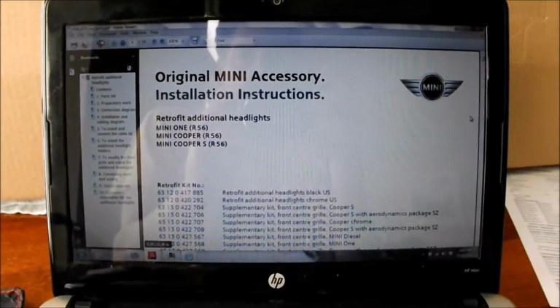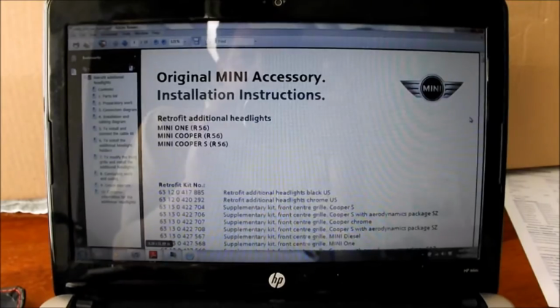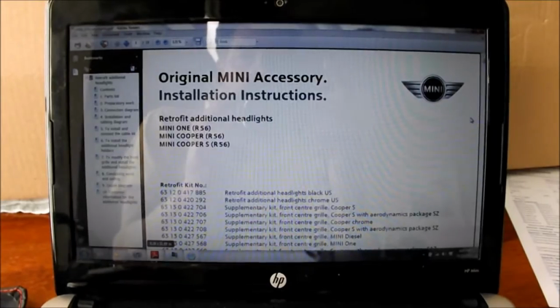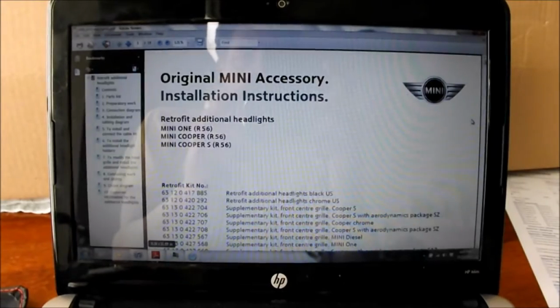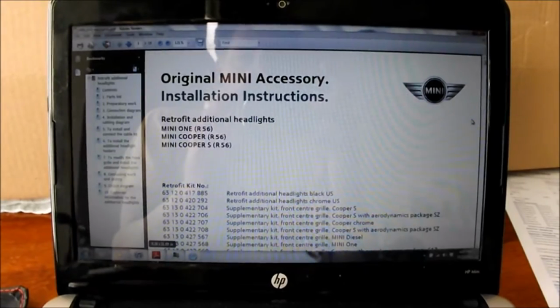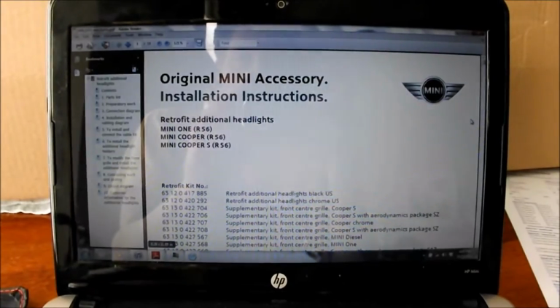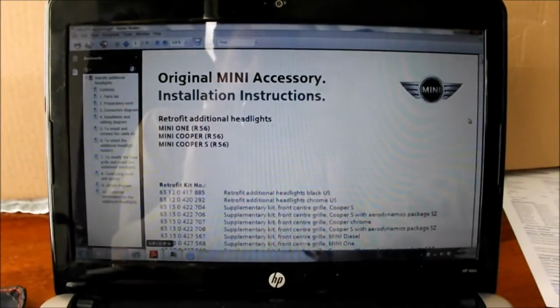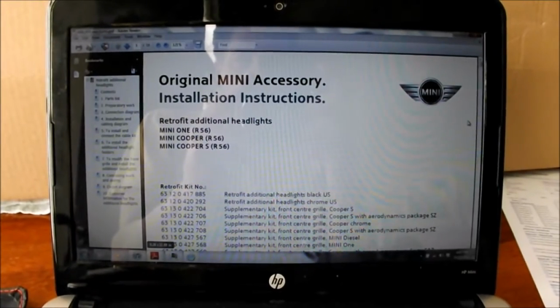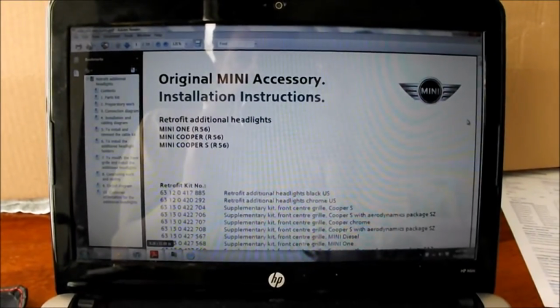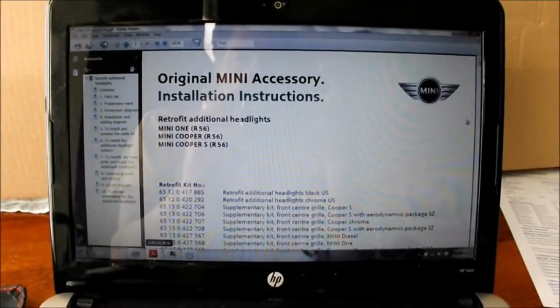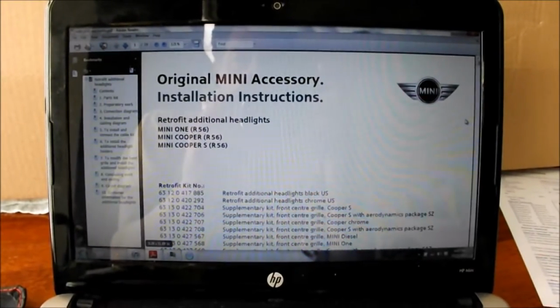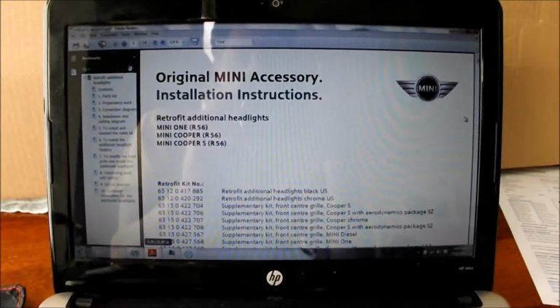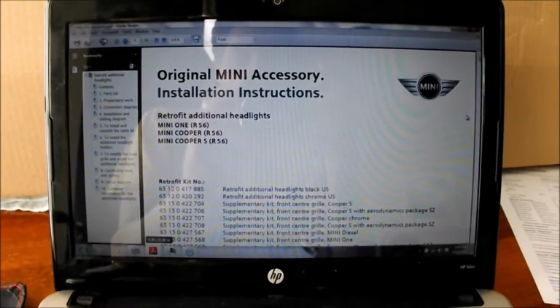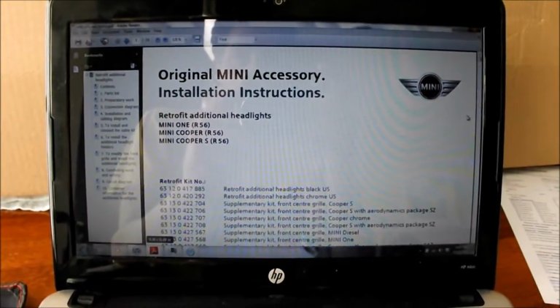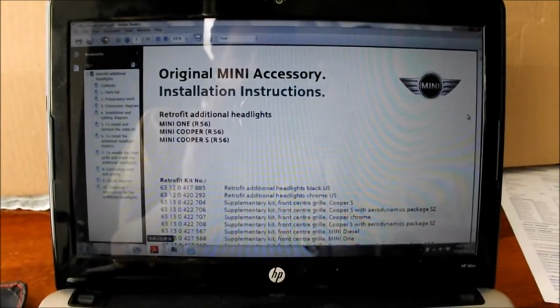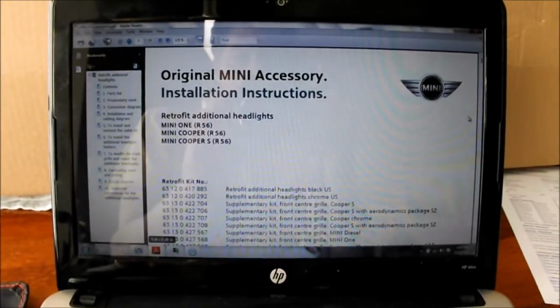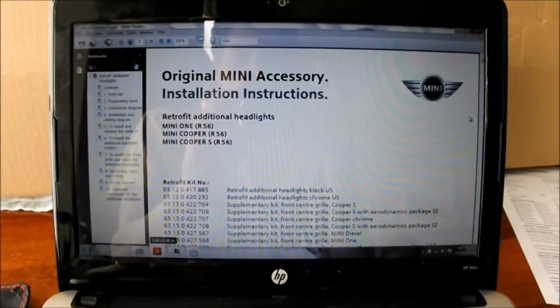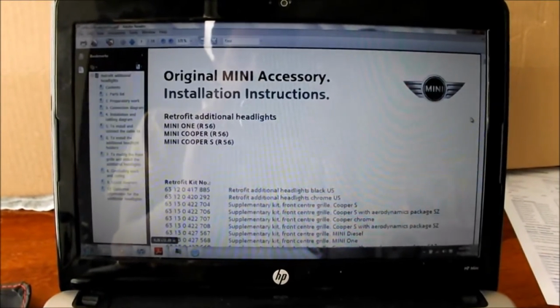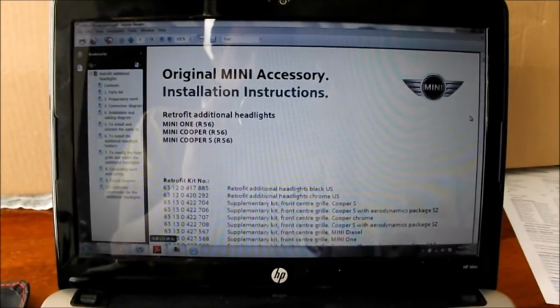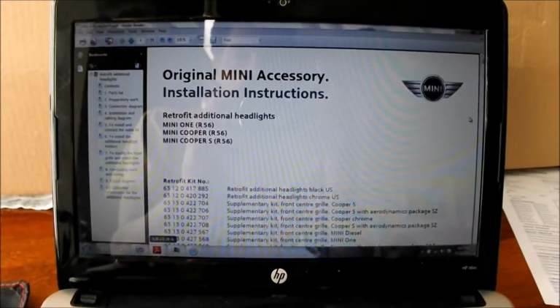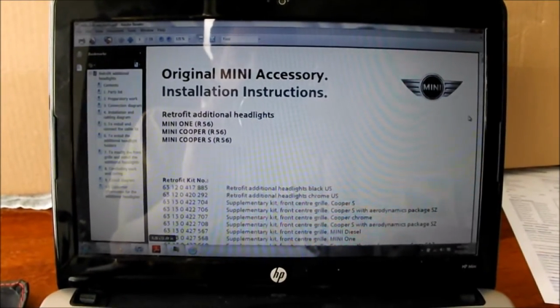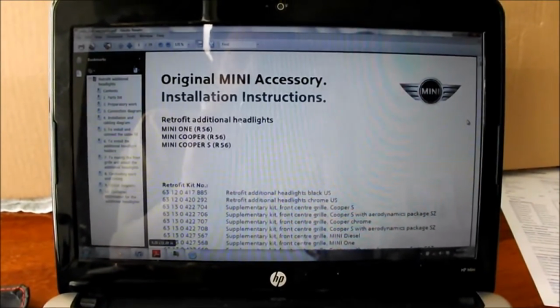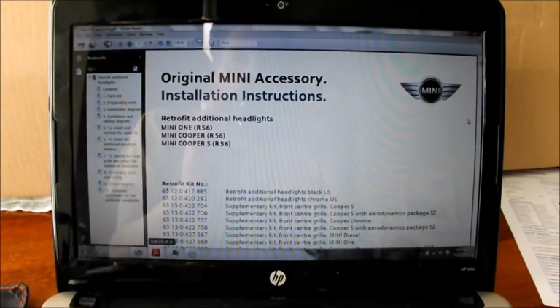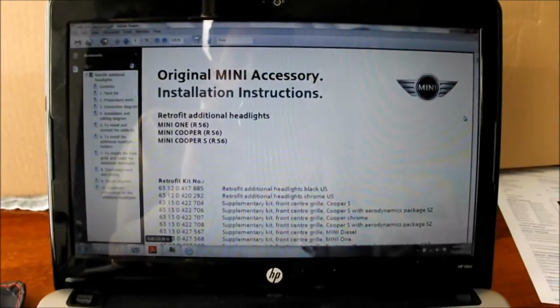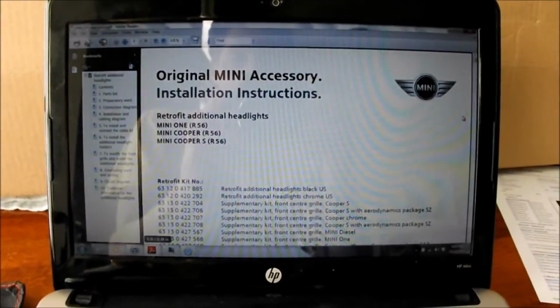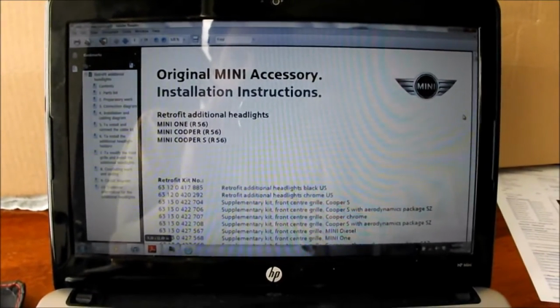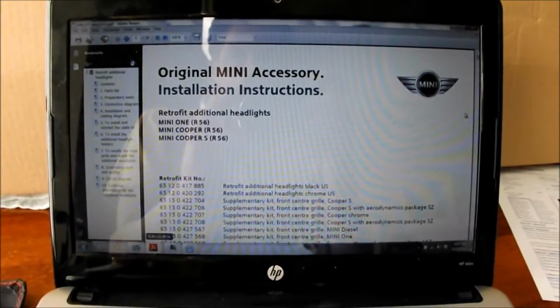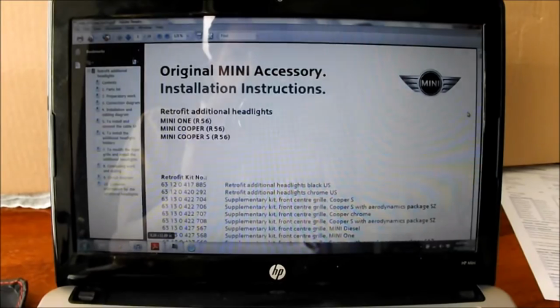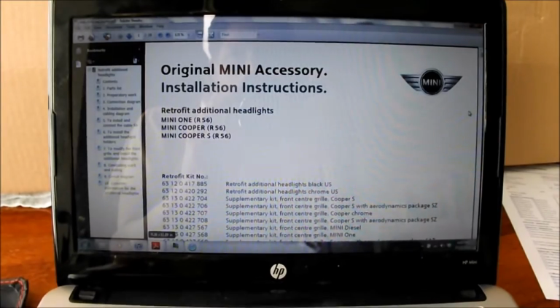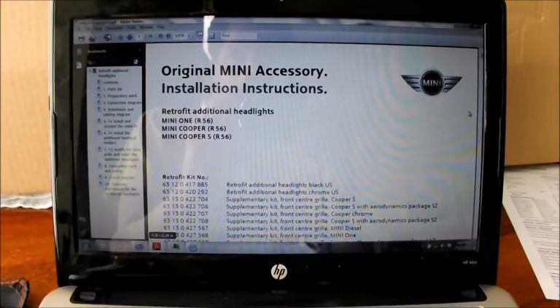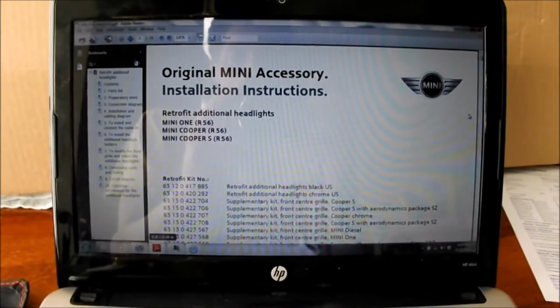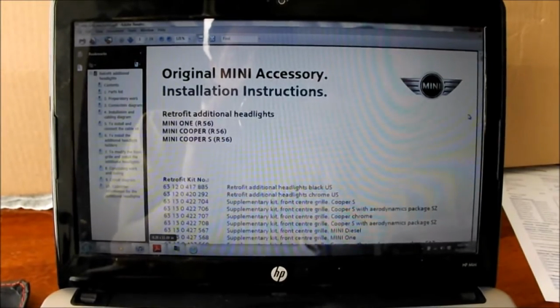You should get a copy of the installation instructions. You can find them online and download it.